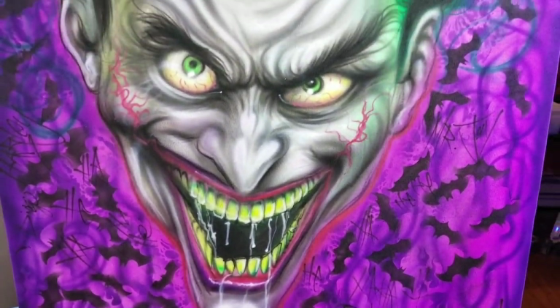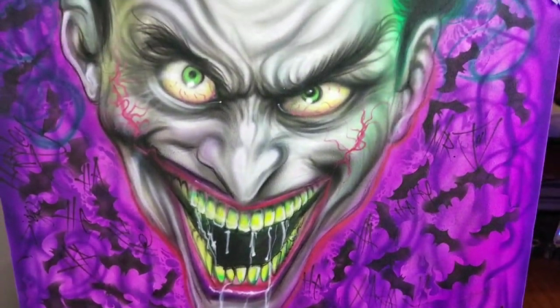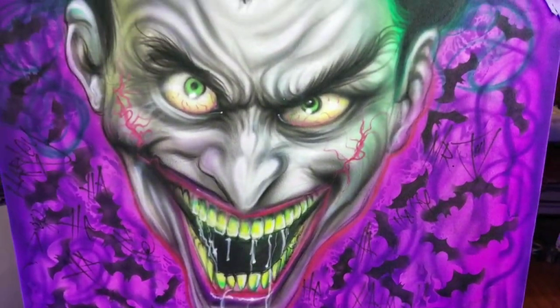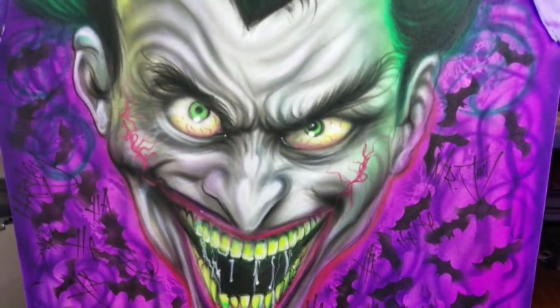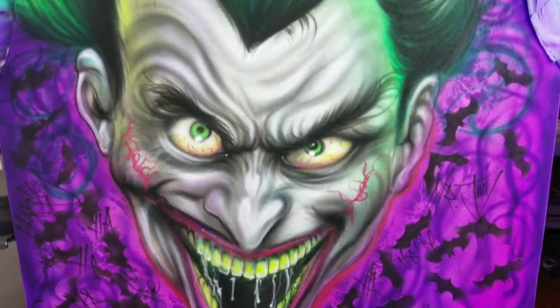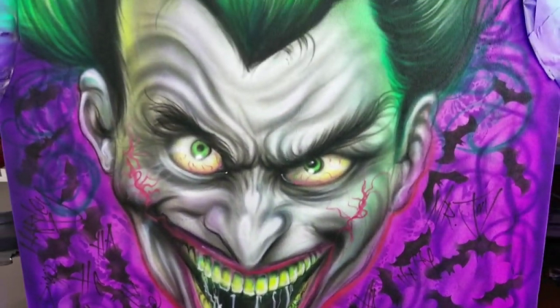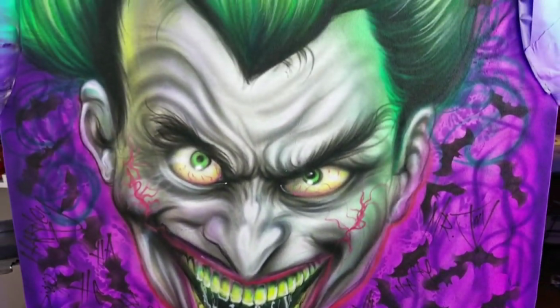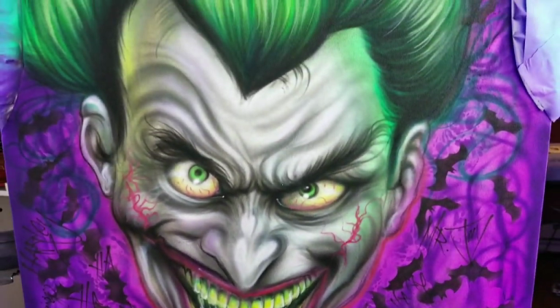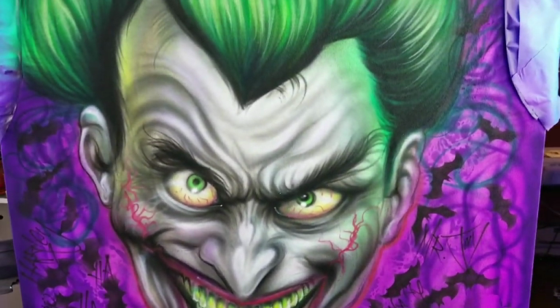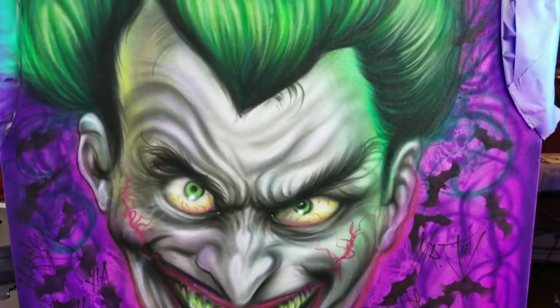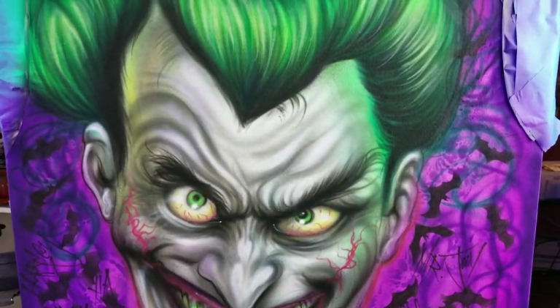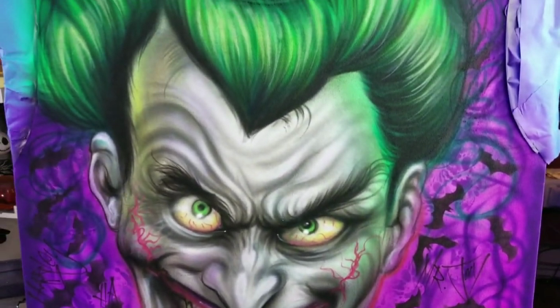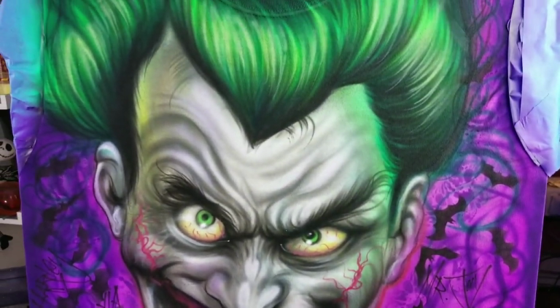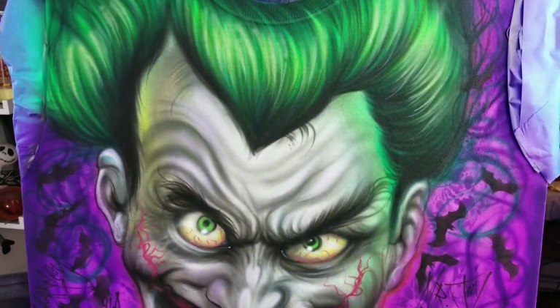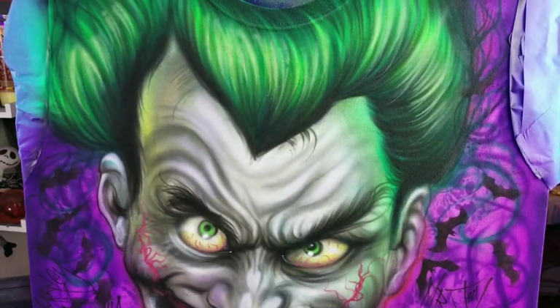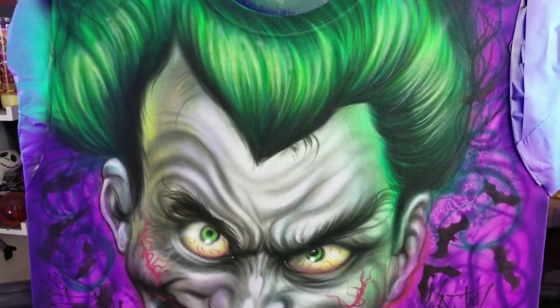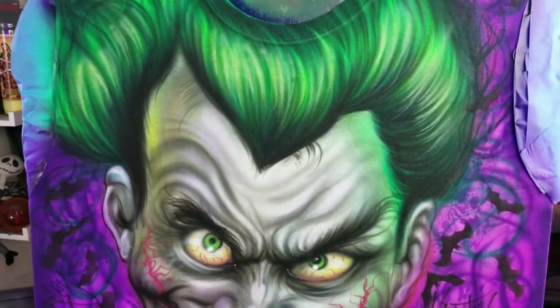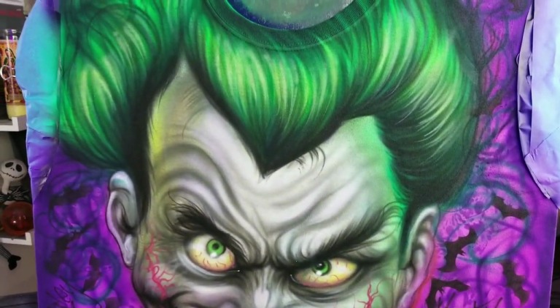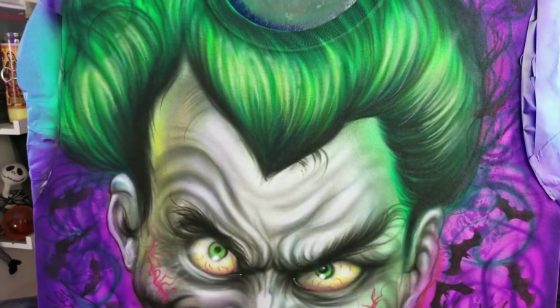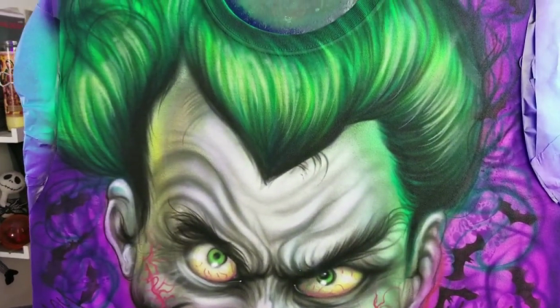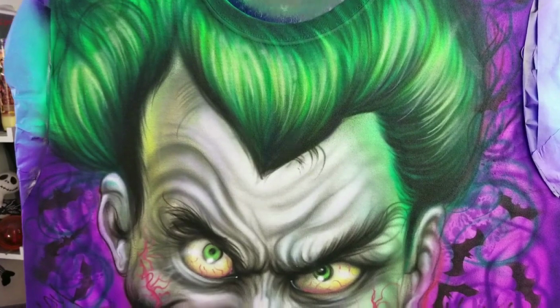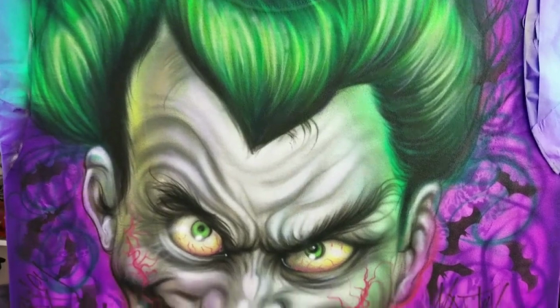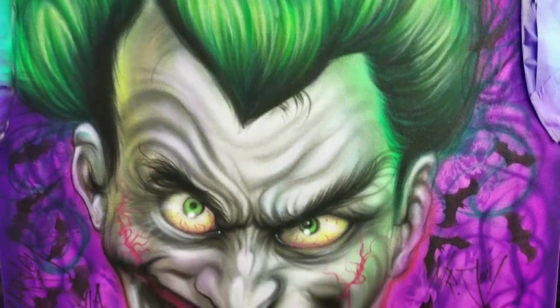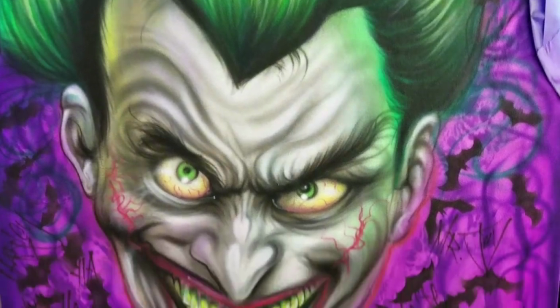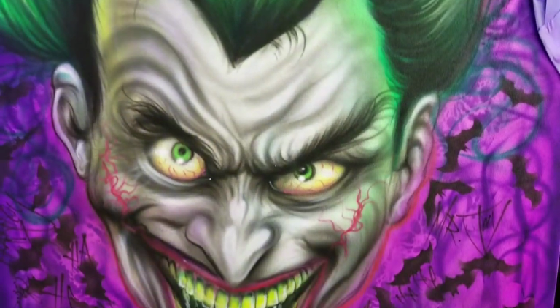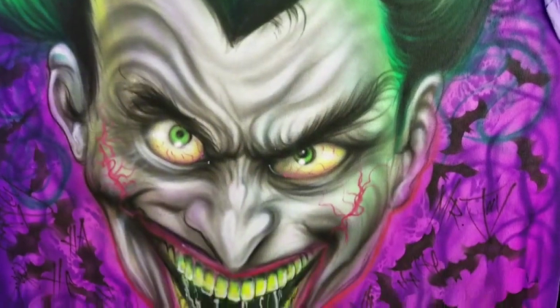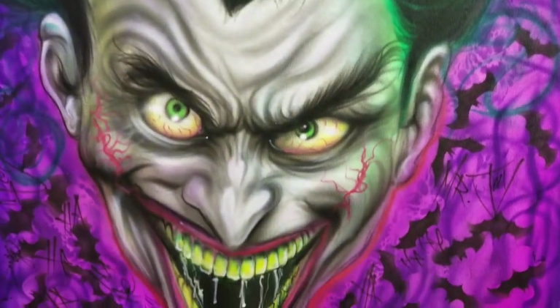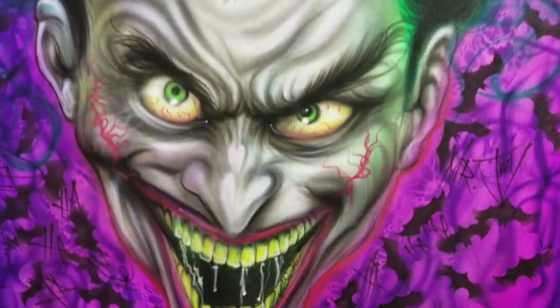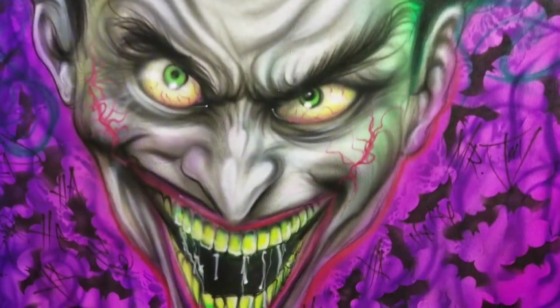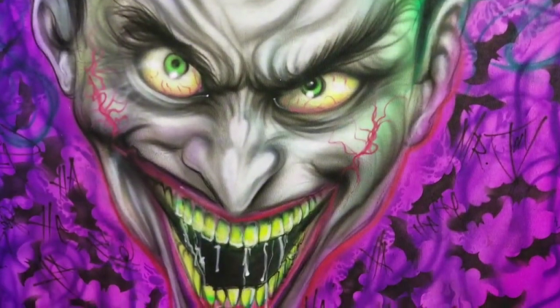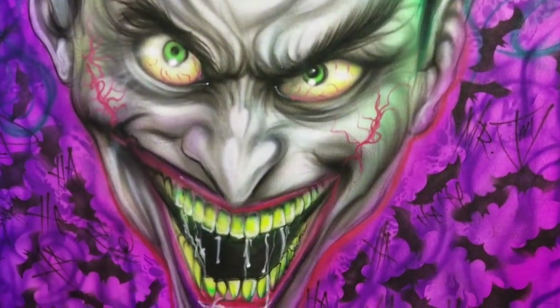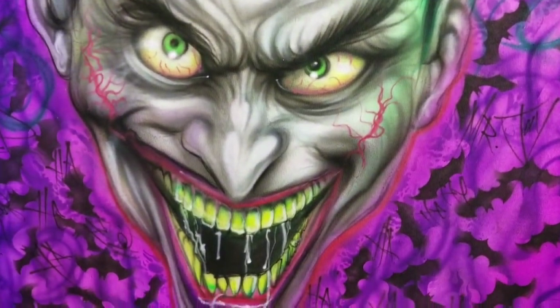He's been in the hospital, wasn't feeling too well, and he's going through a lot of stuff. So I thought I'd make him a really dope Joker shirt to cheer him up.